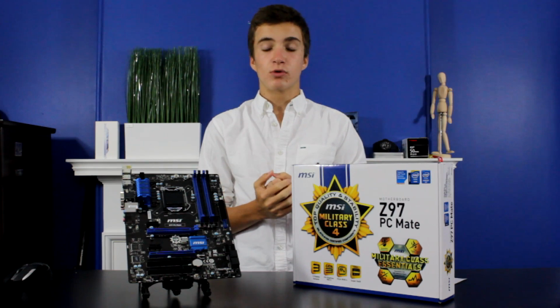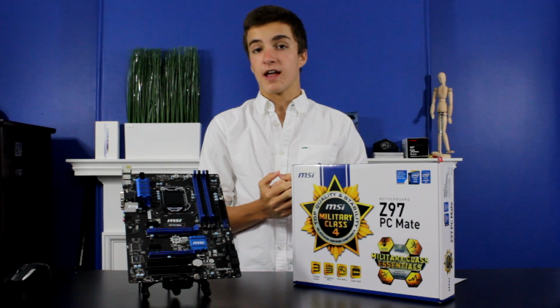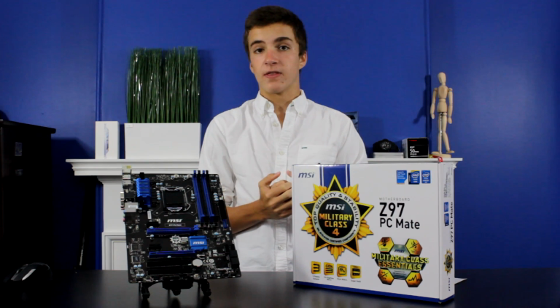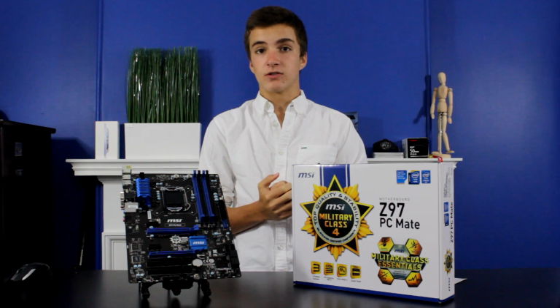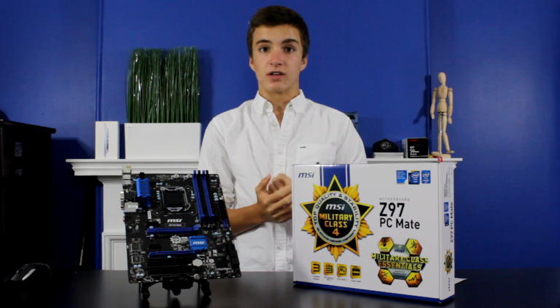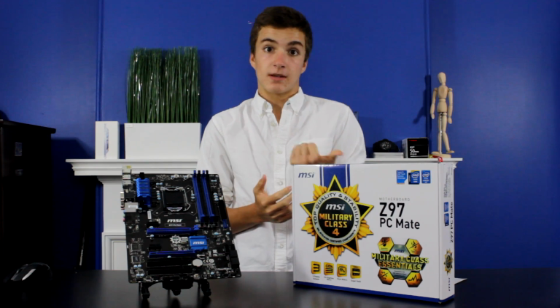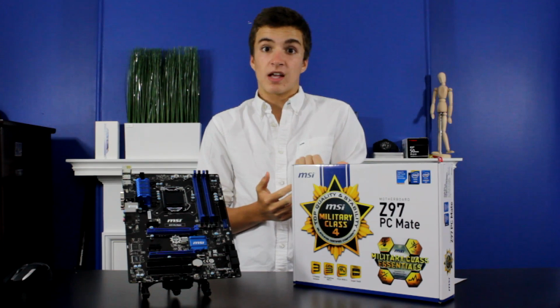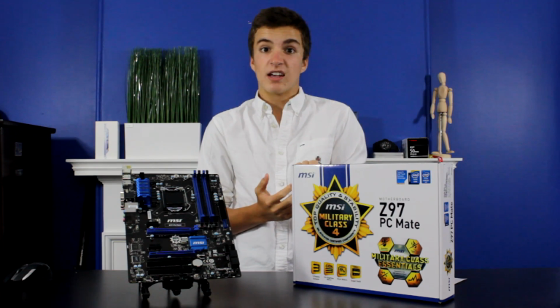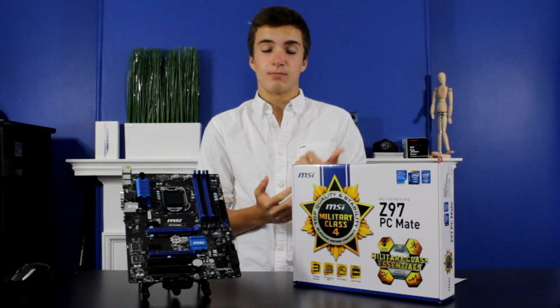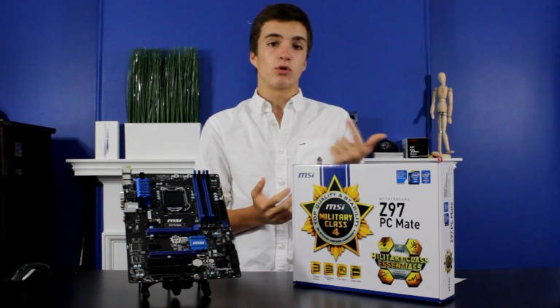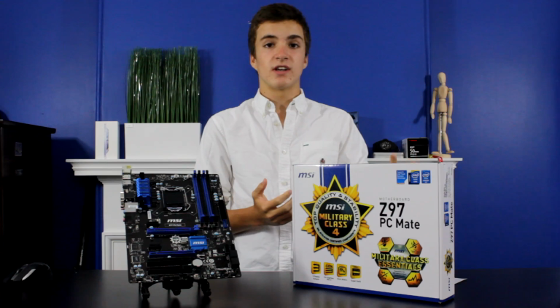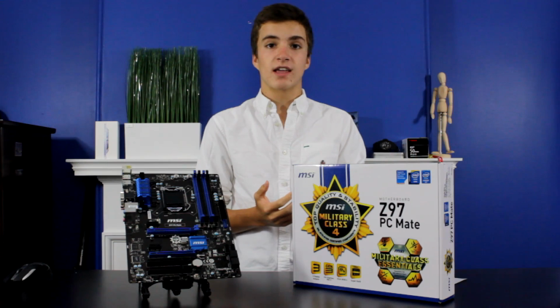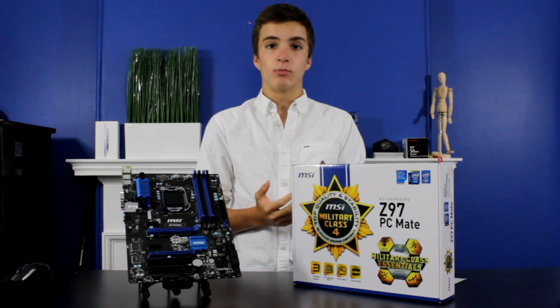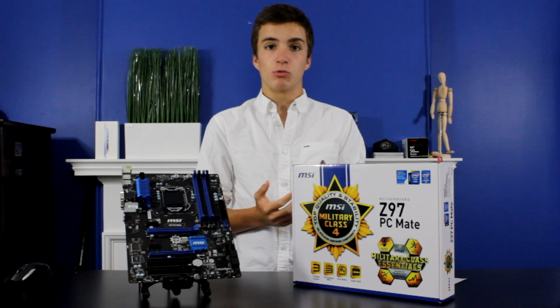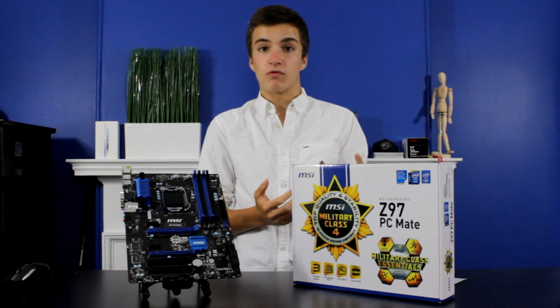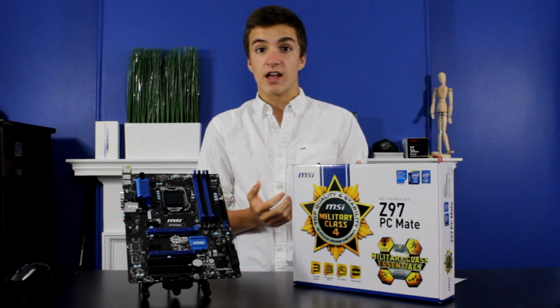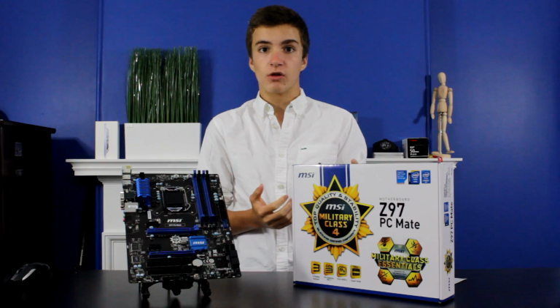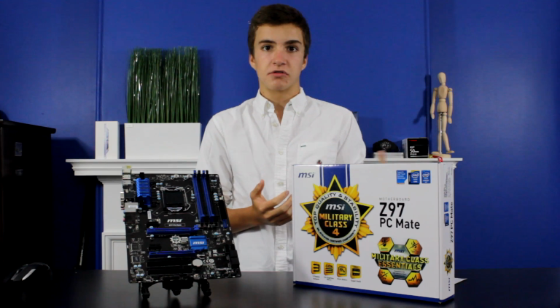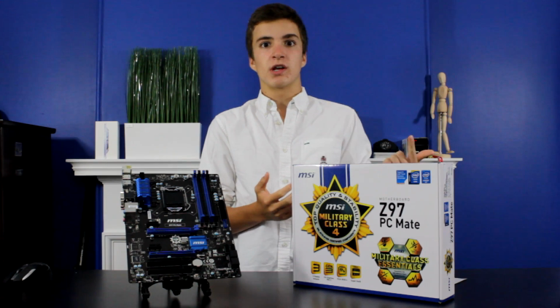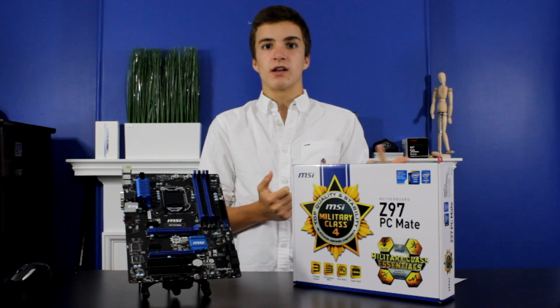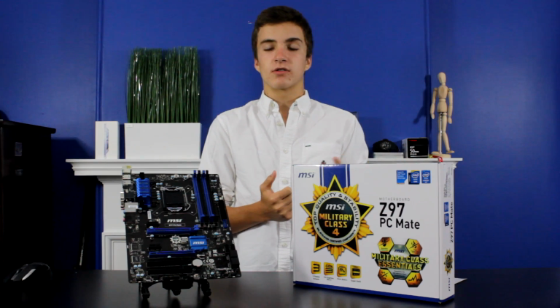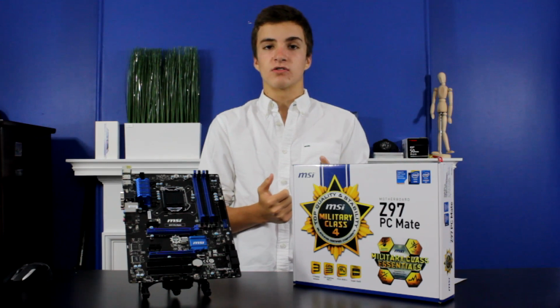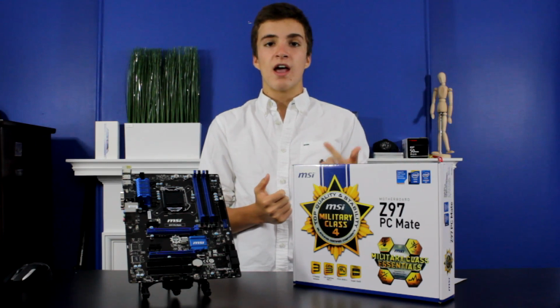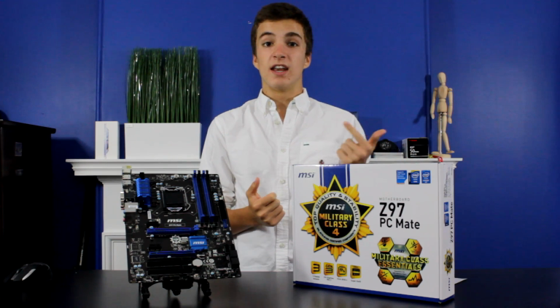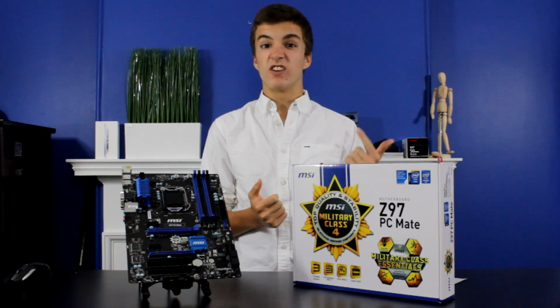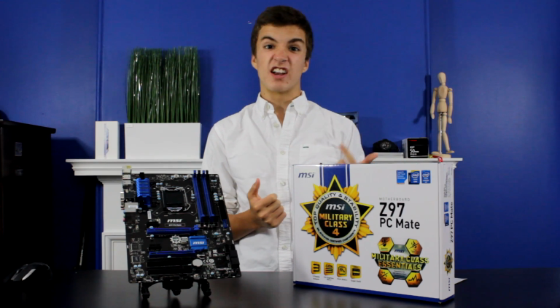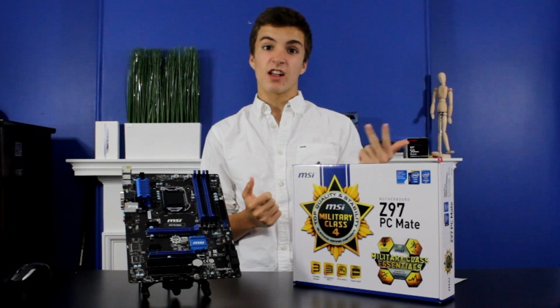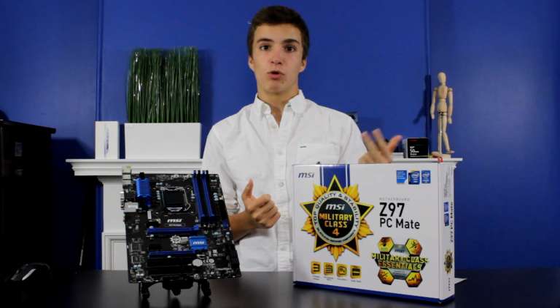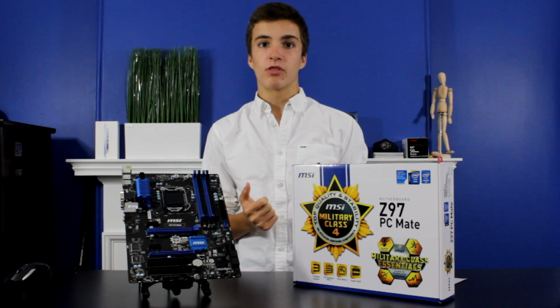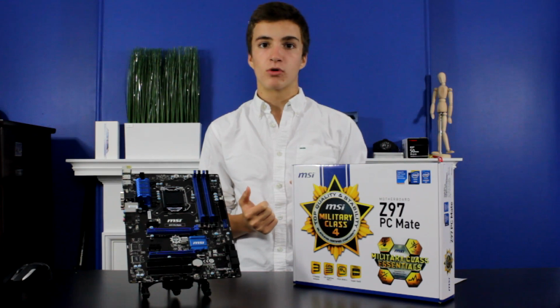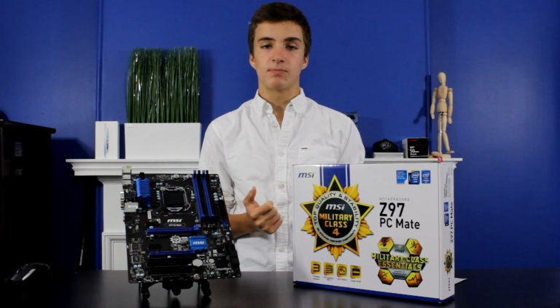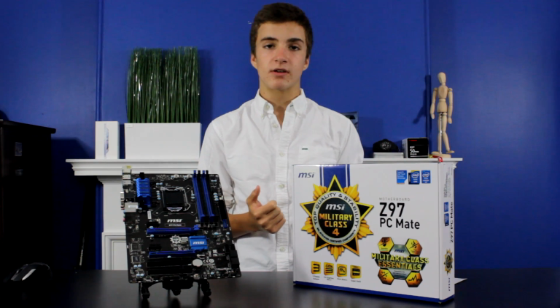There are other accessories that can come in the box though, particularly with more expensive options. You can get things like zip ties, more SATA cables with right-angle or straight connectors, and even an attachable motherboard speaker and stuff like that.